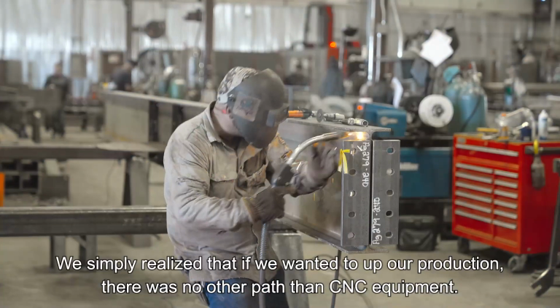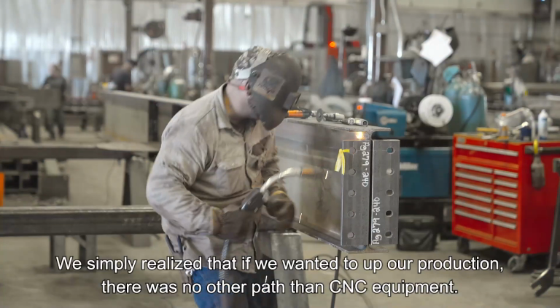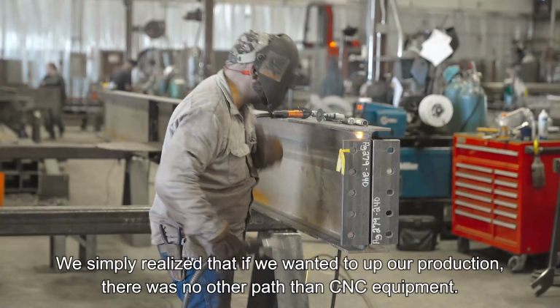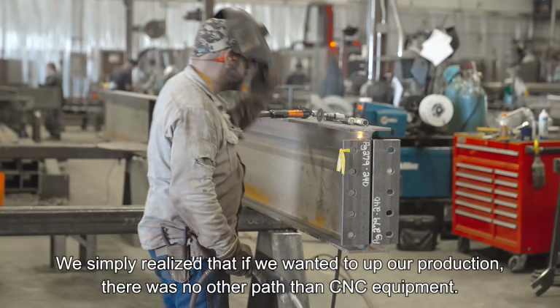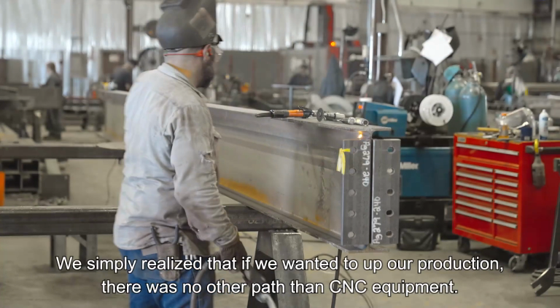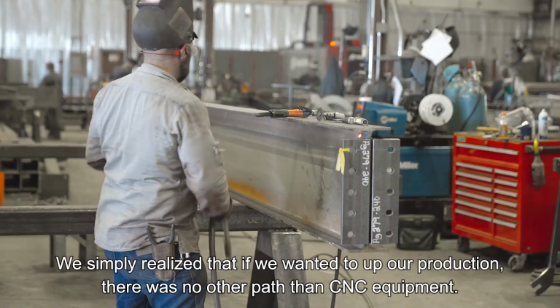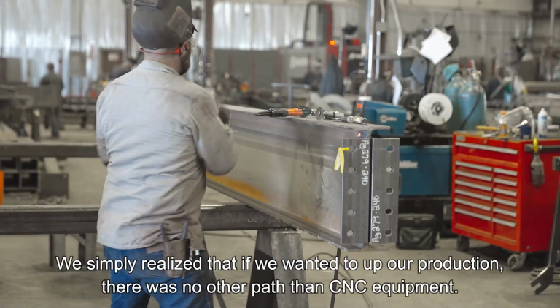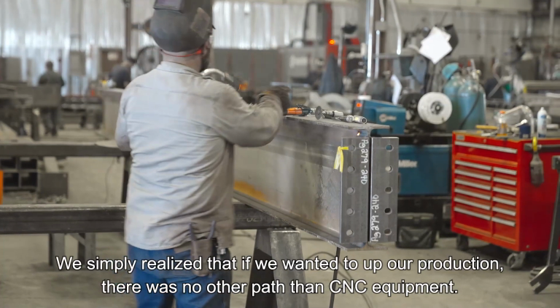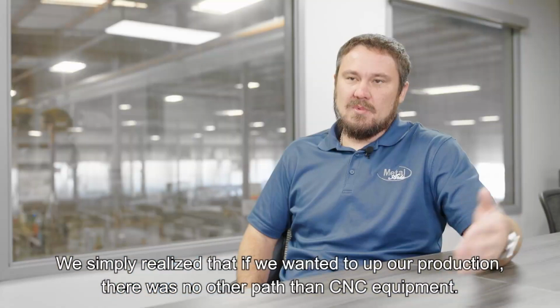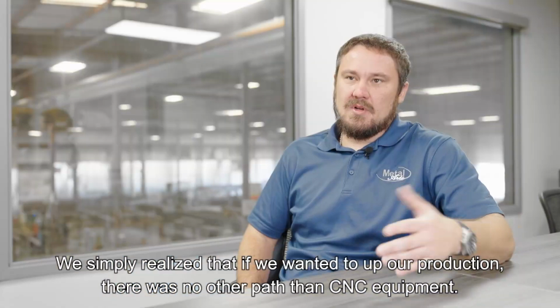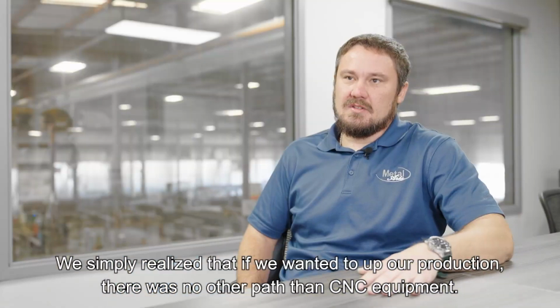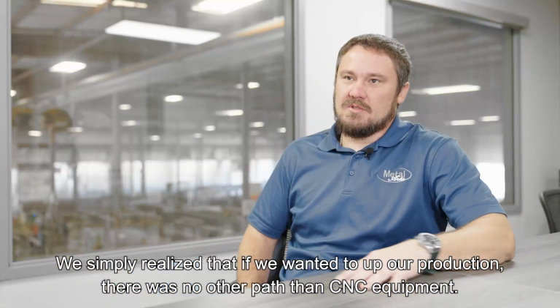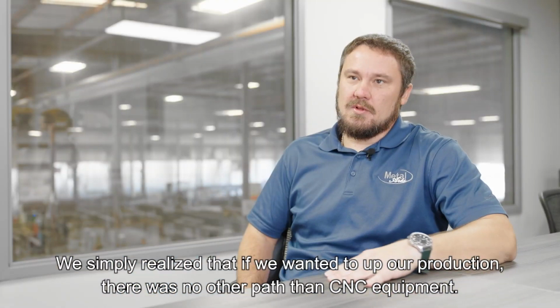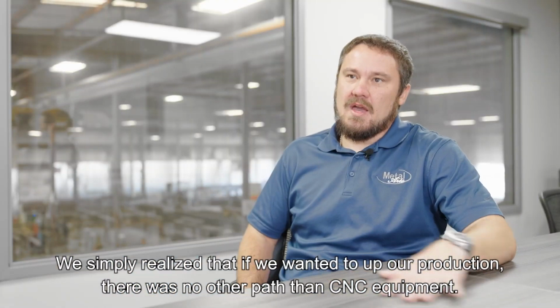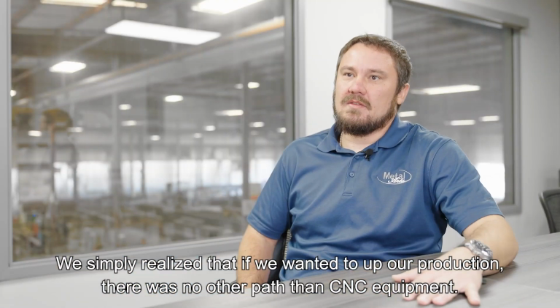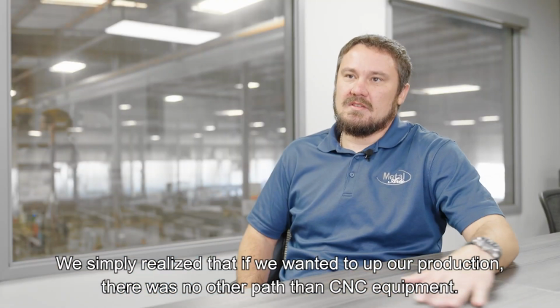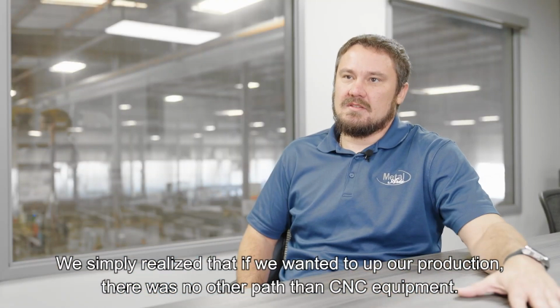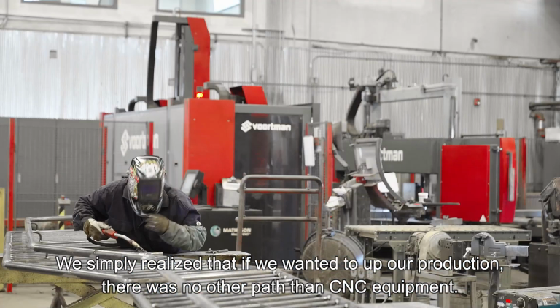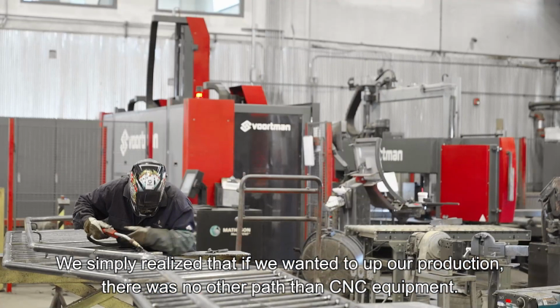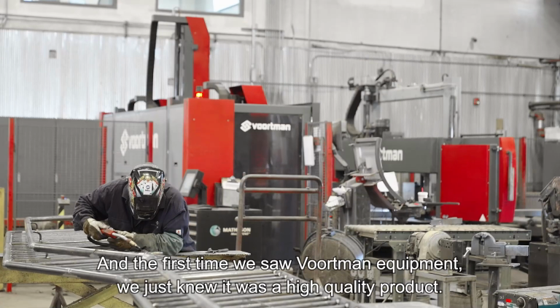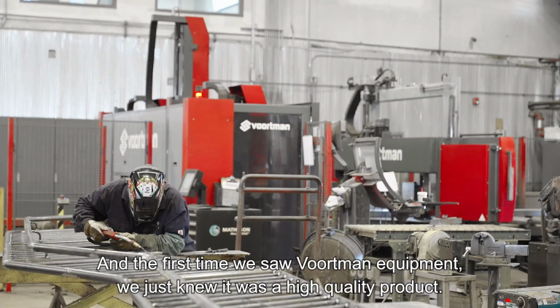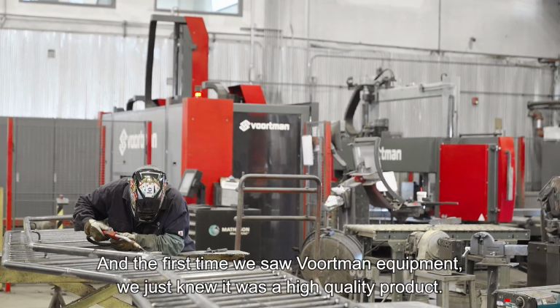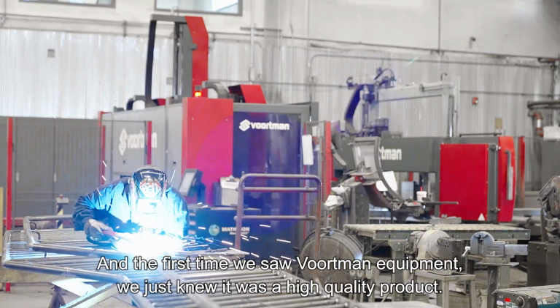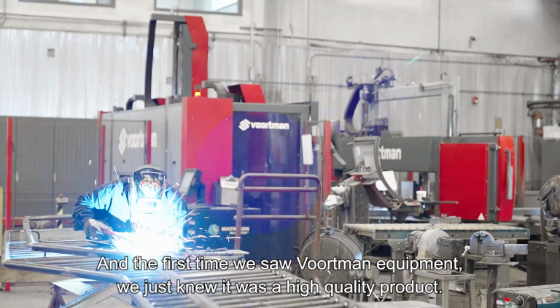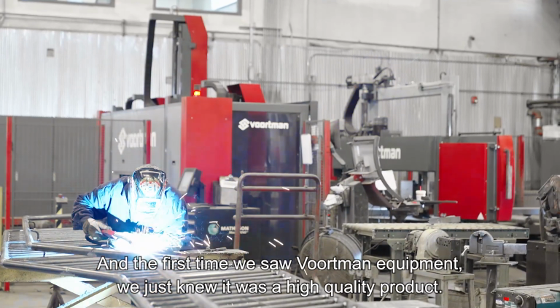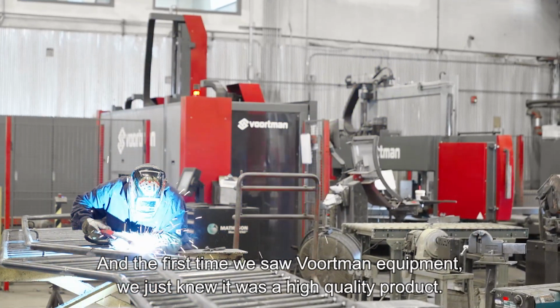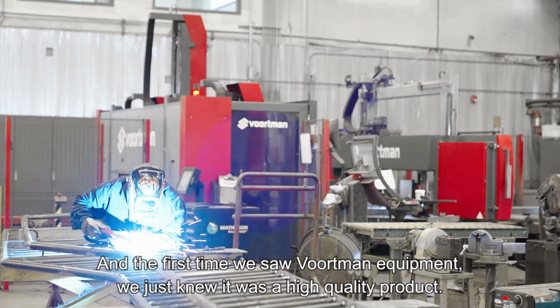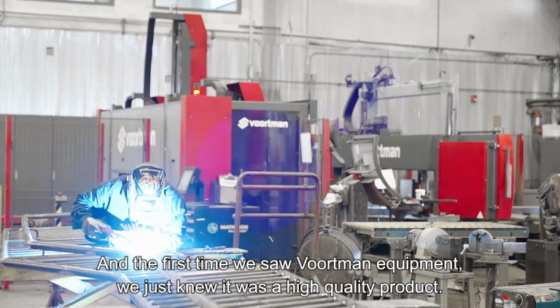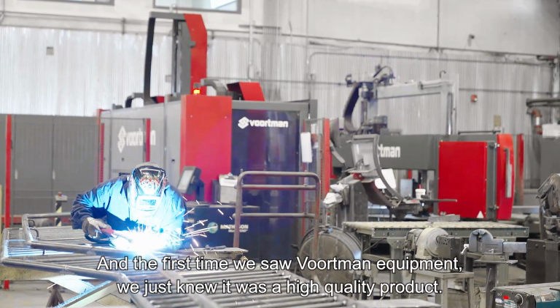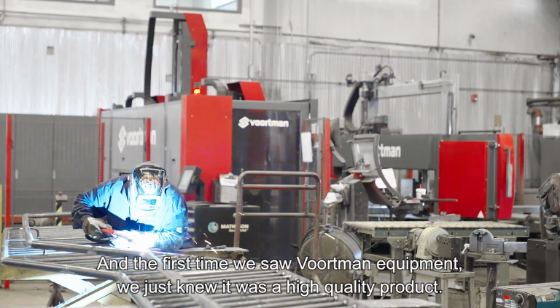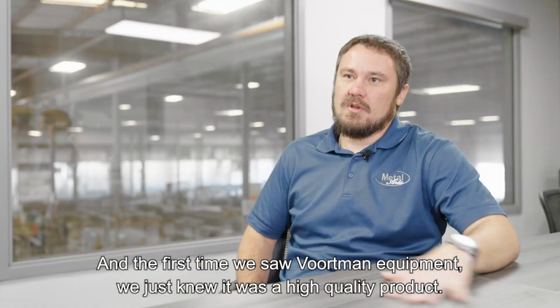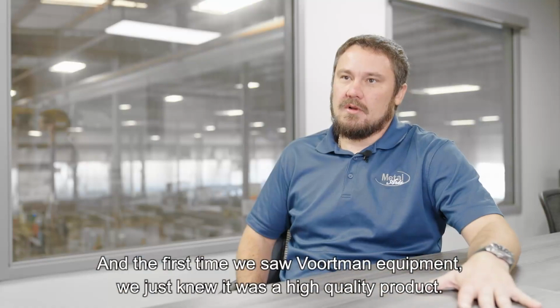We strictly realized that if we wanted to up our production, there was no other path than CNC equipment. And the first time we saw Voortman equipment, we just knew it was a high-quality product.